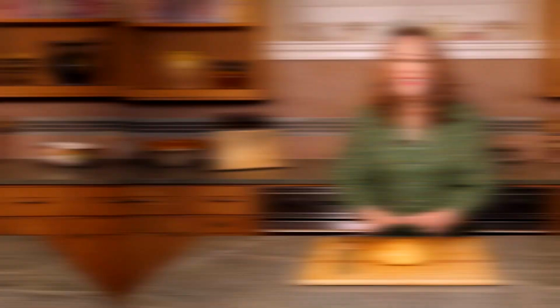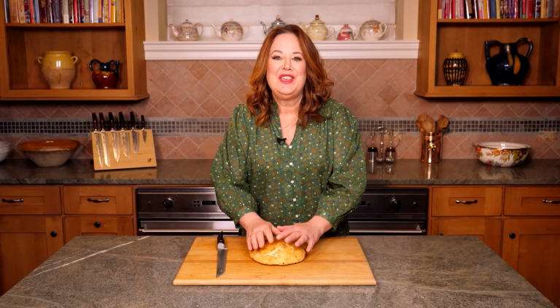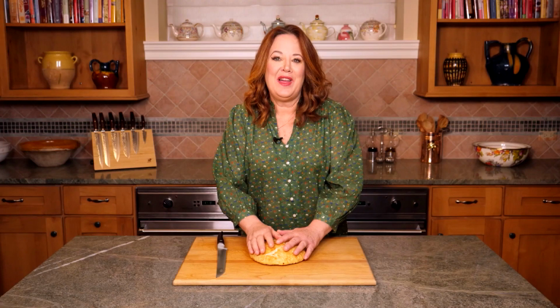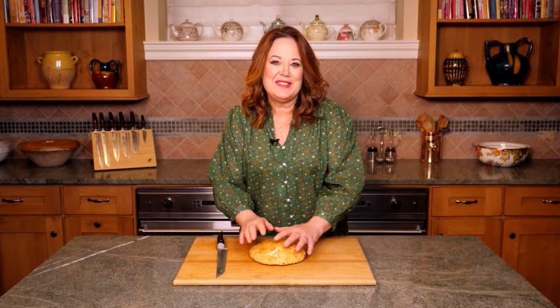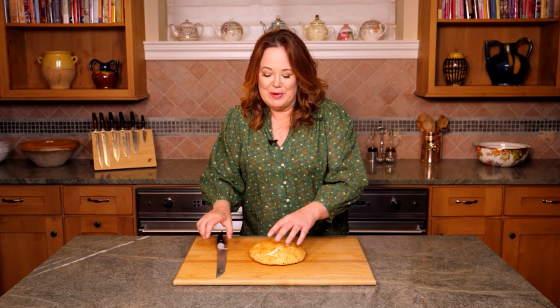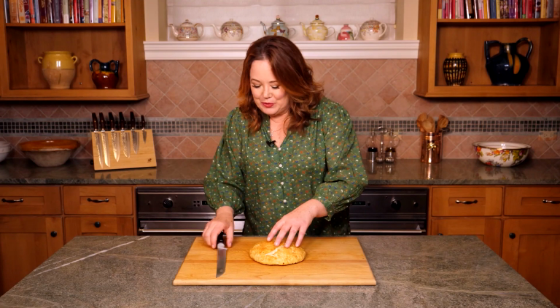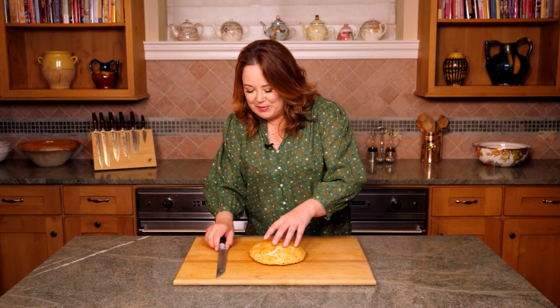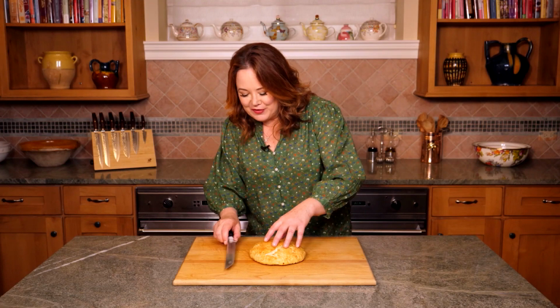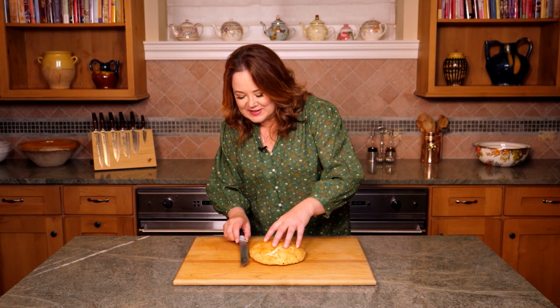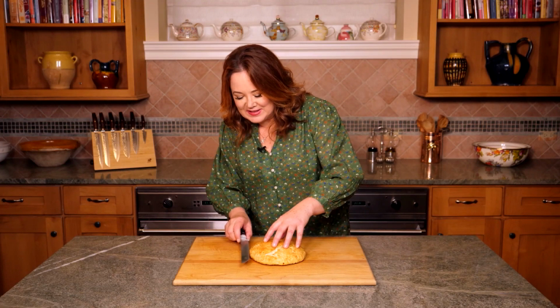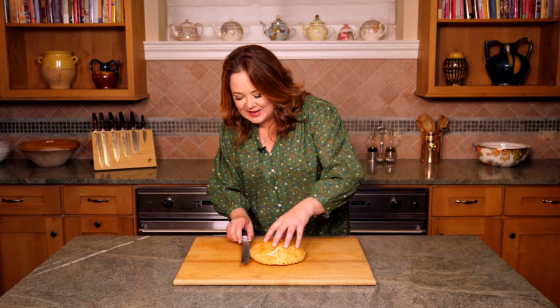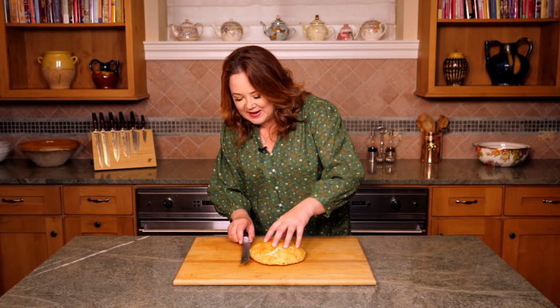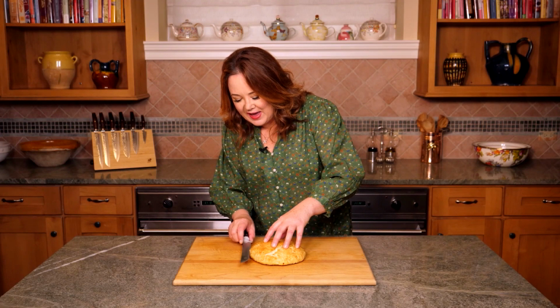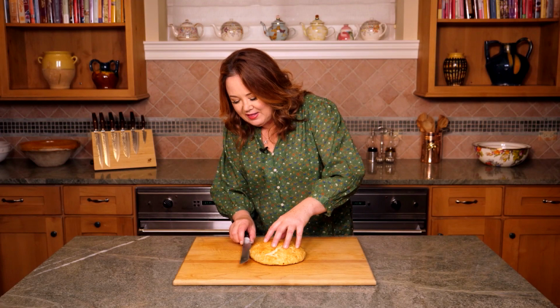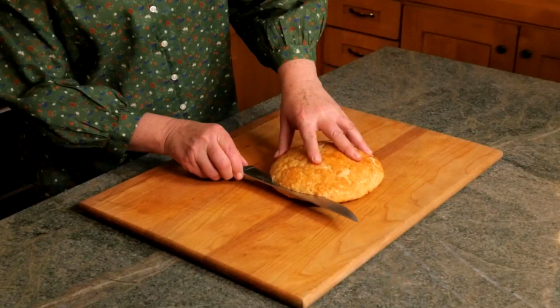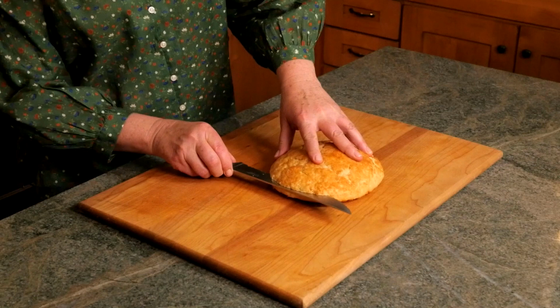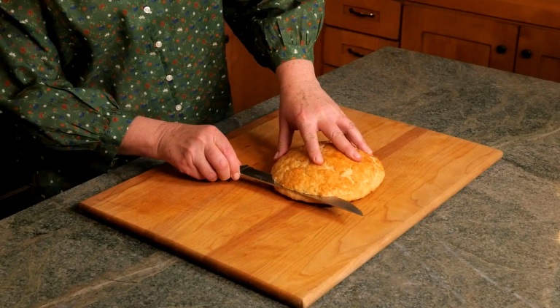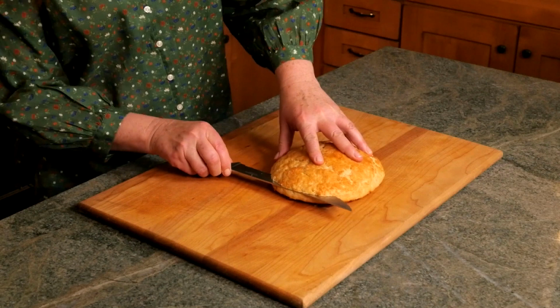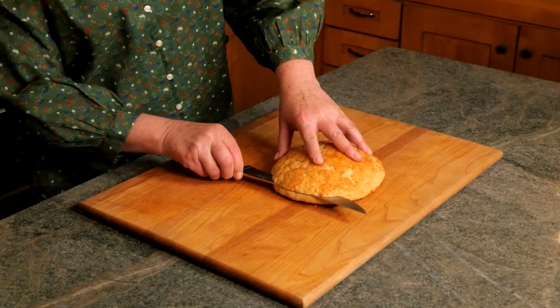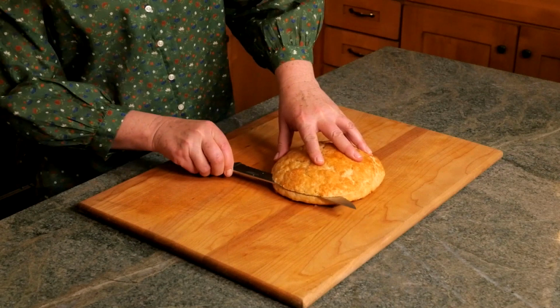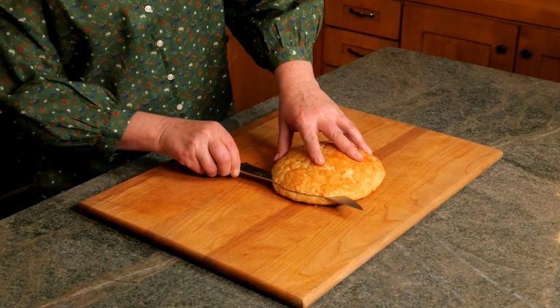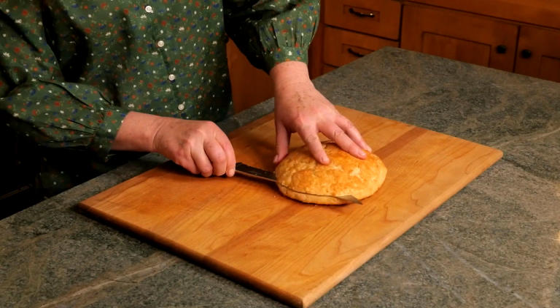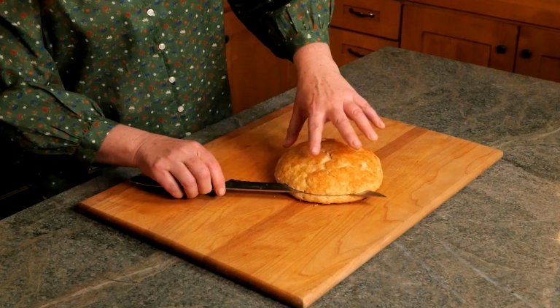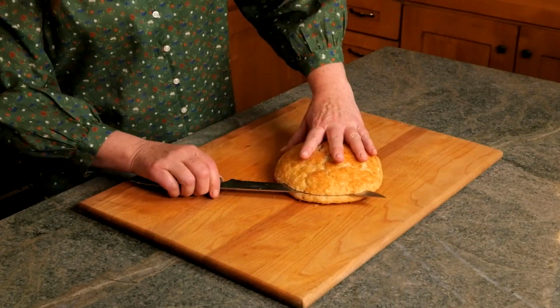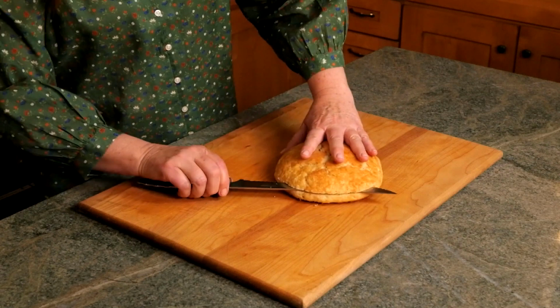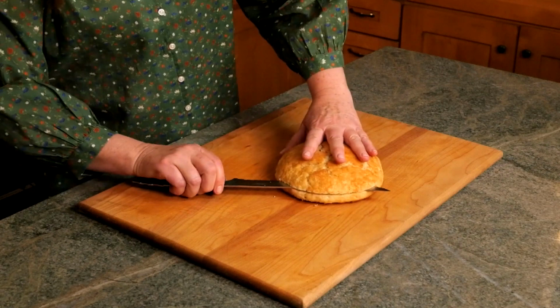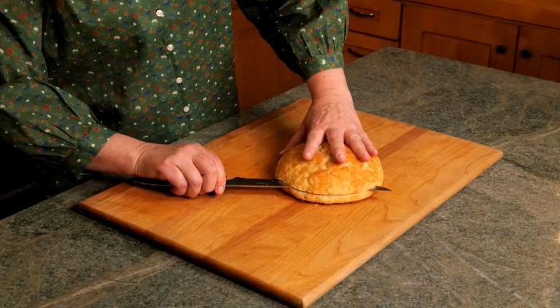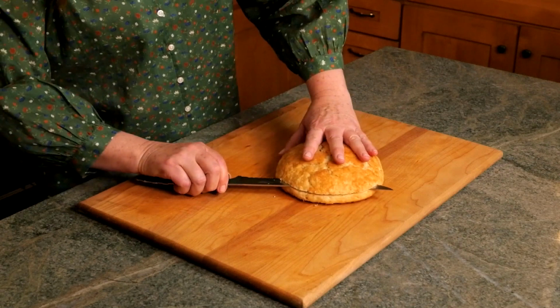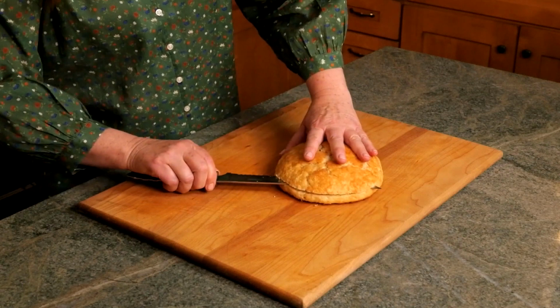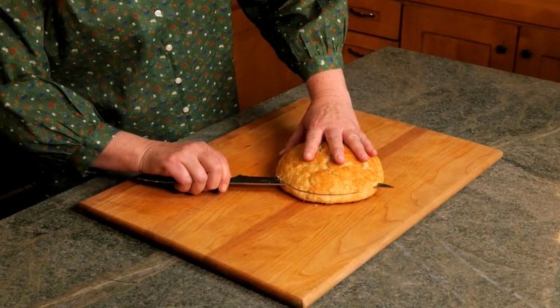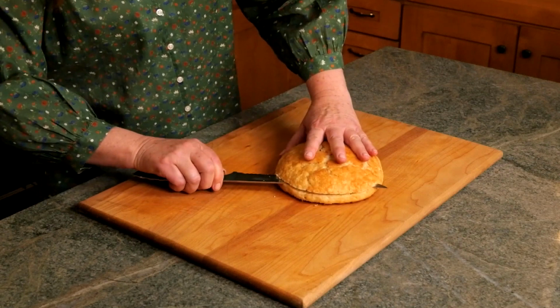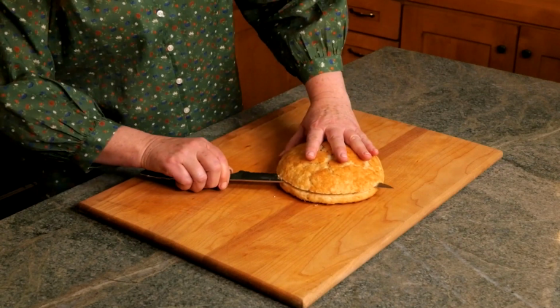You want this to be cool before slicing it, and I love using a serrated knife. And this is how I do it.